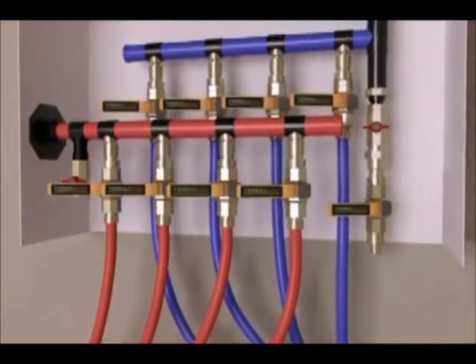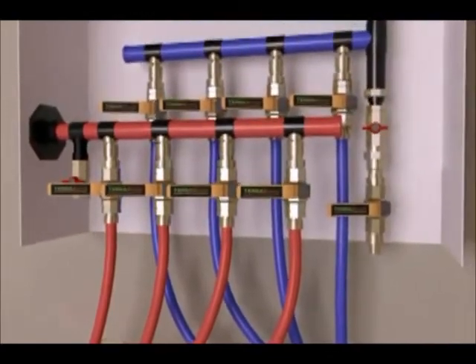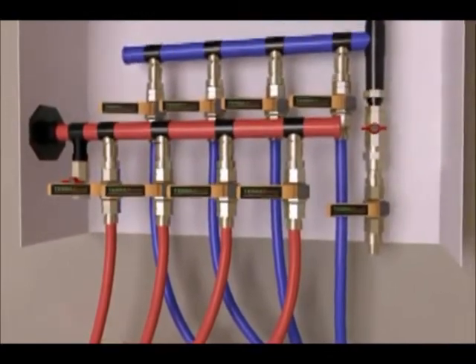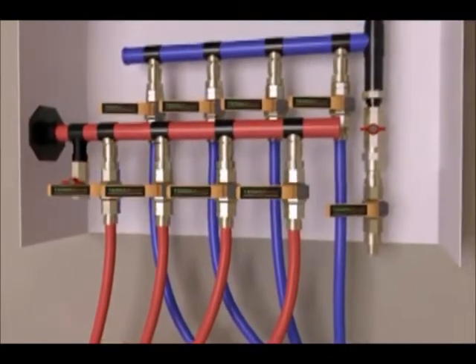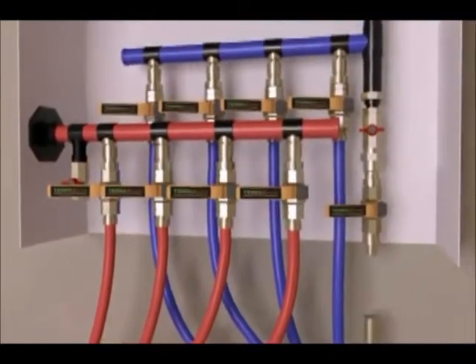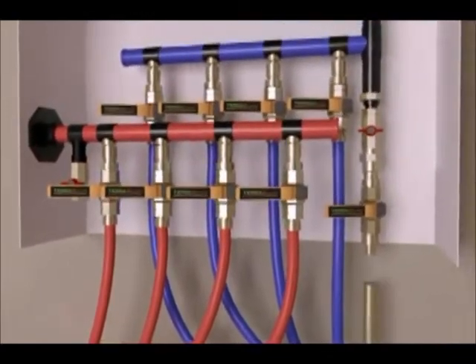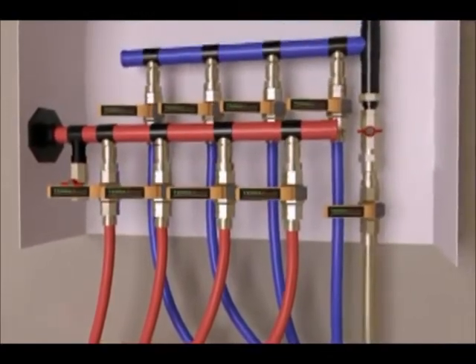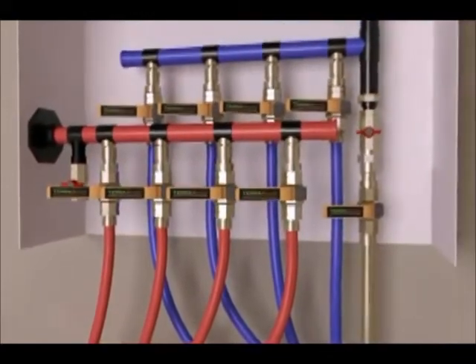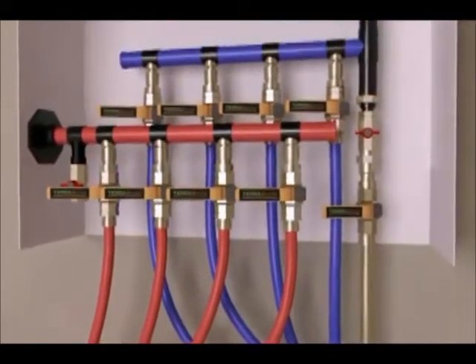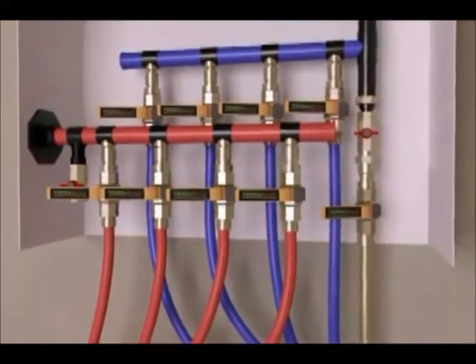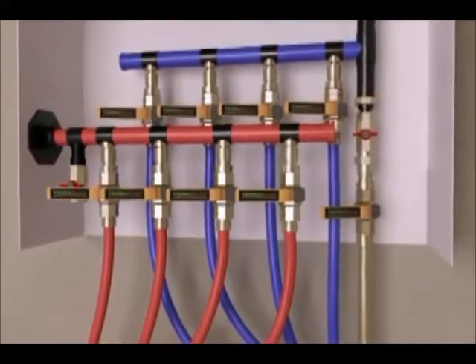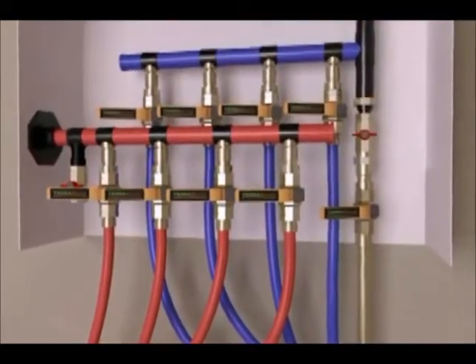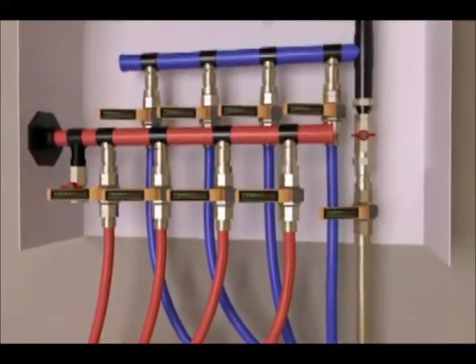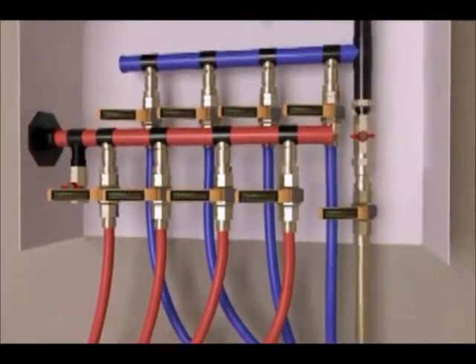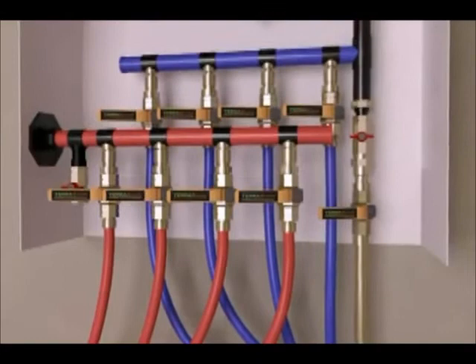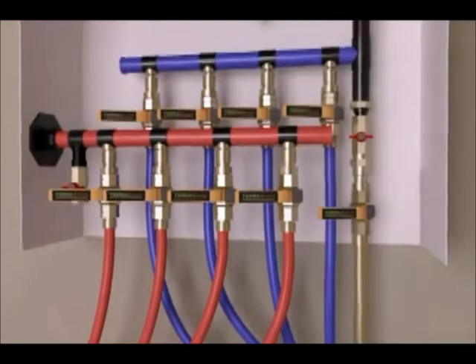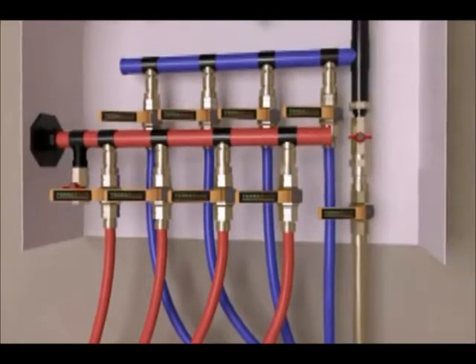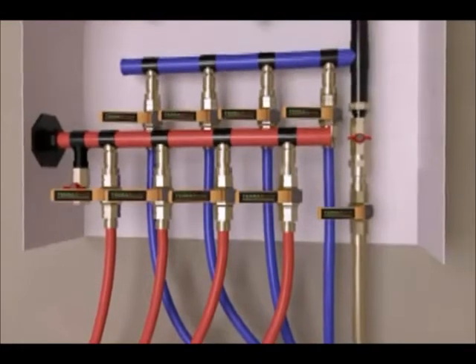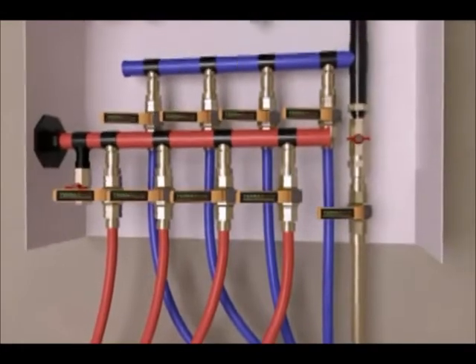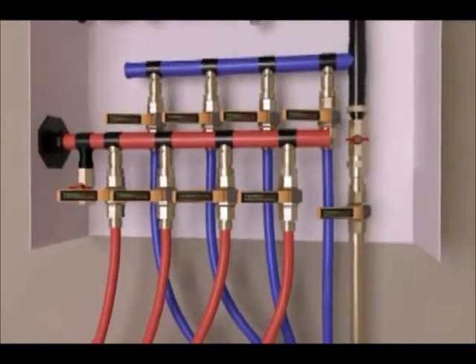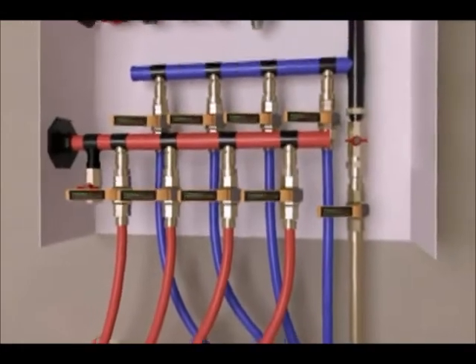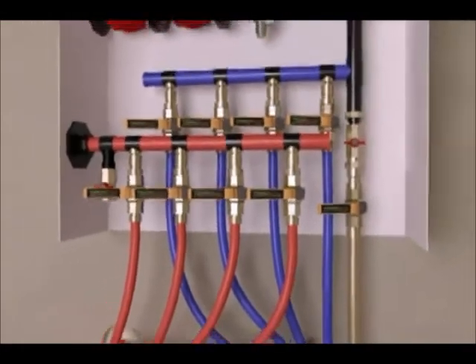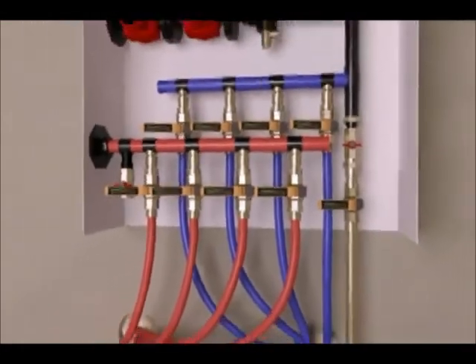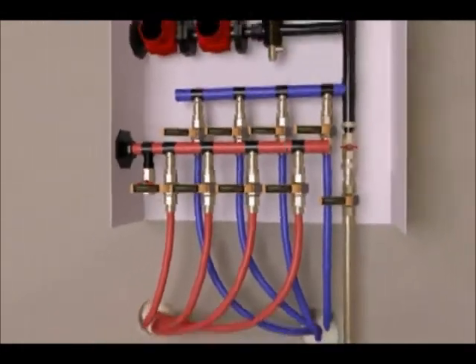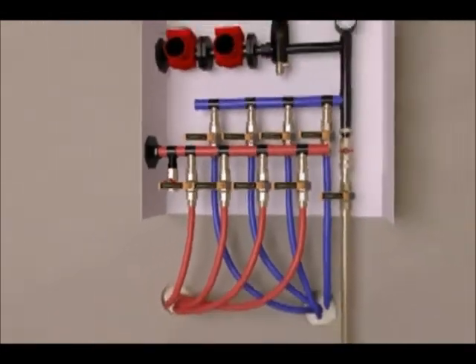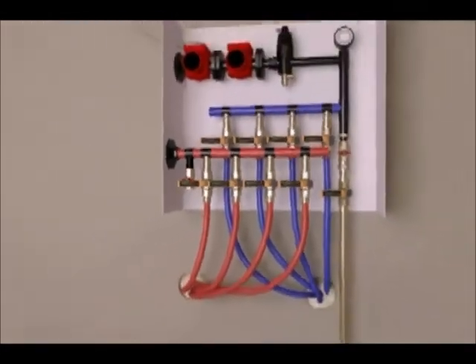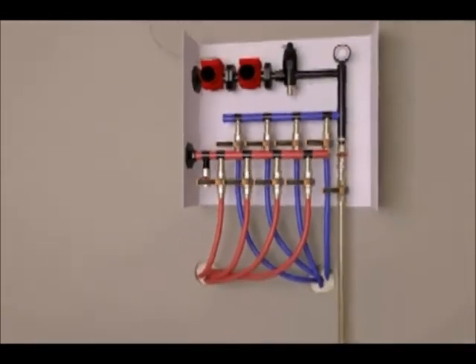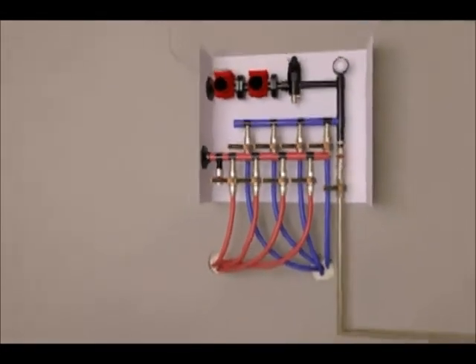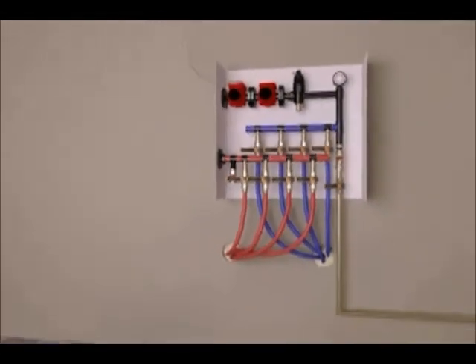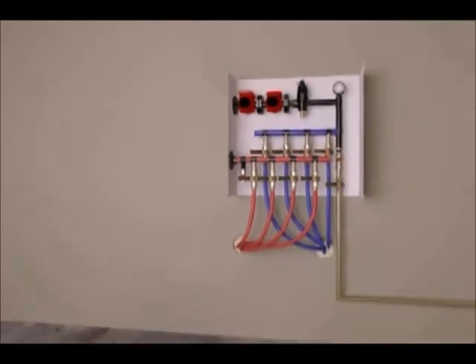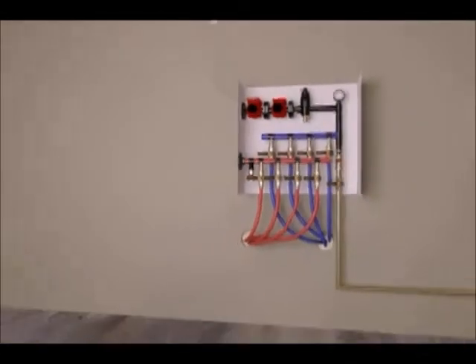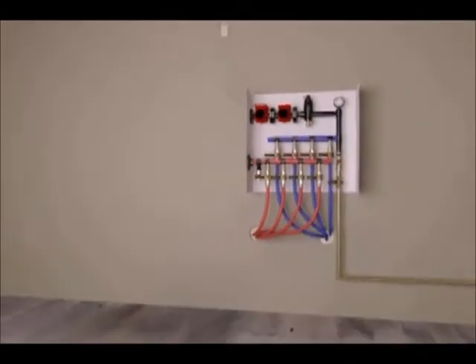Then, a fresh water source is connected to the manifold. This will be used to fill the loops later.